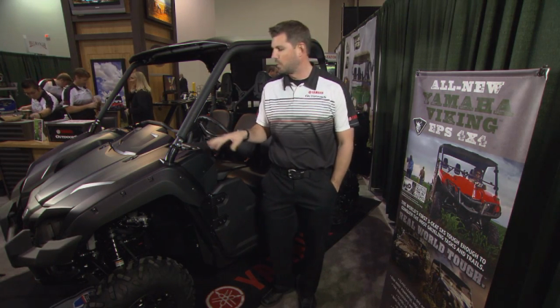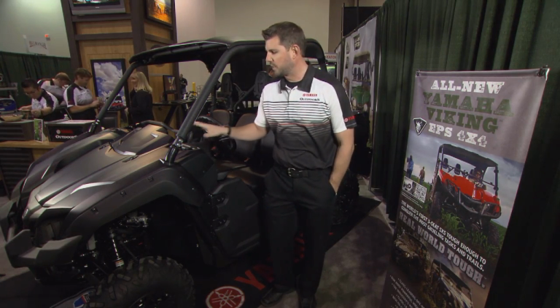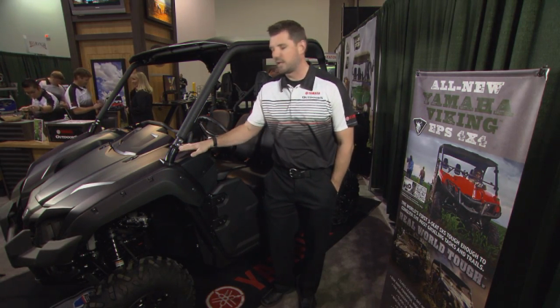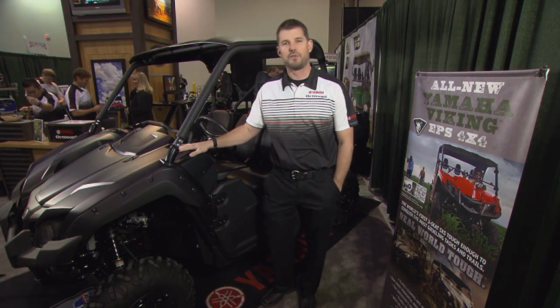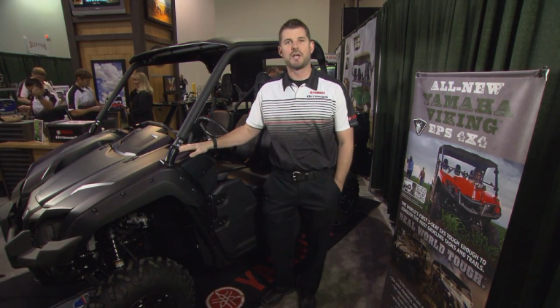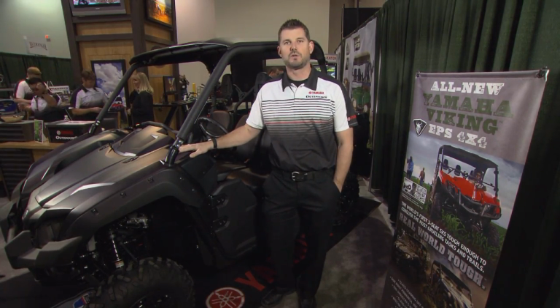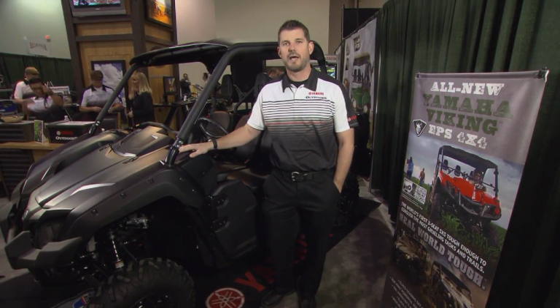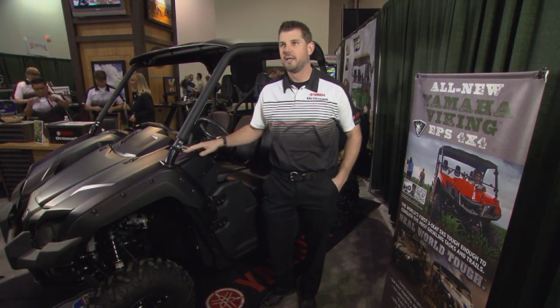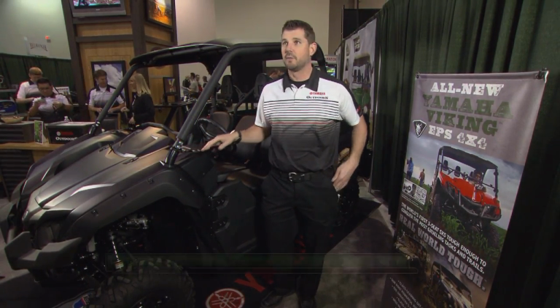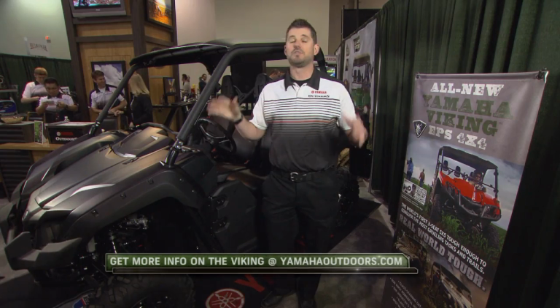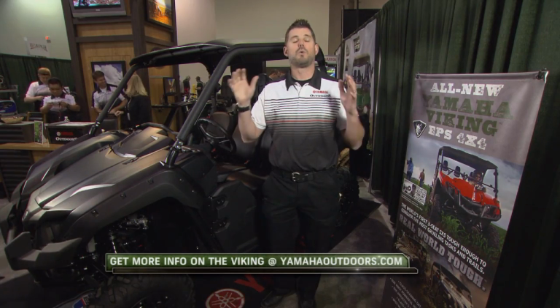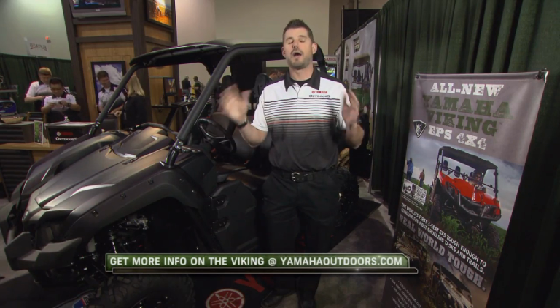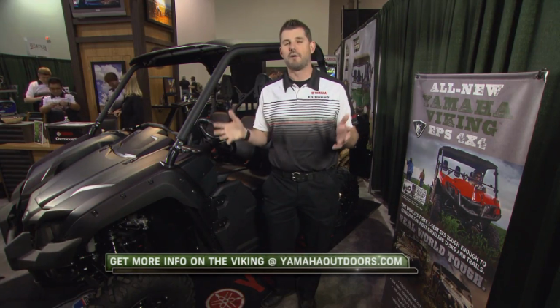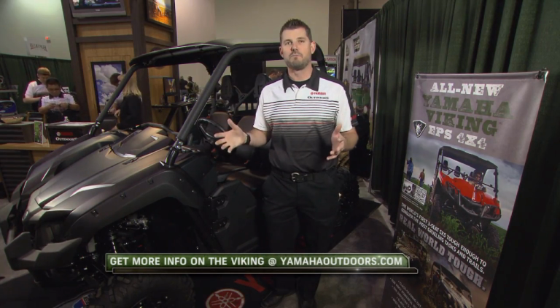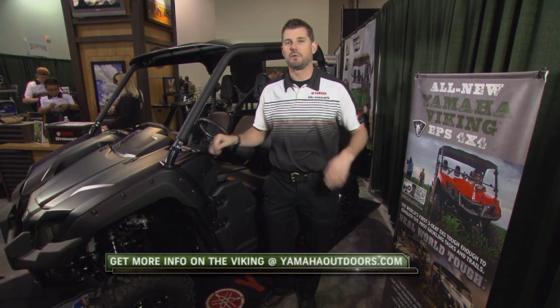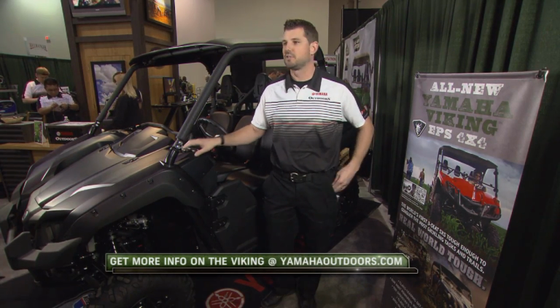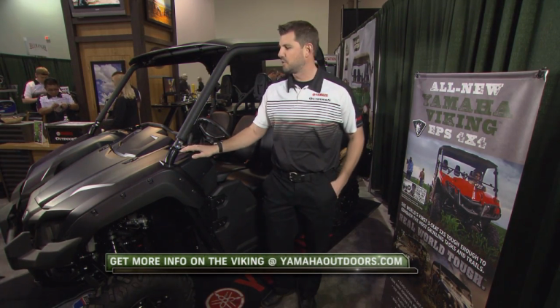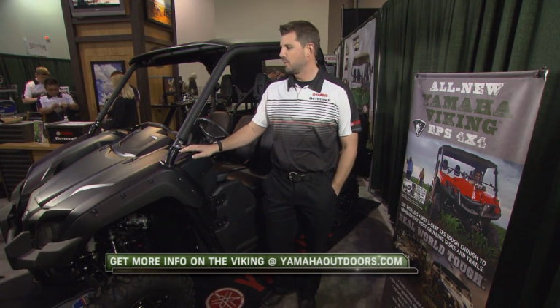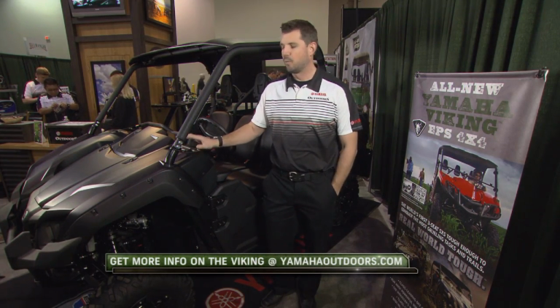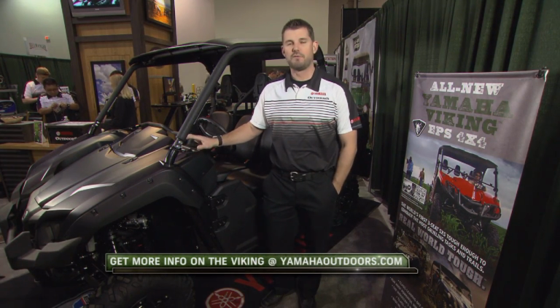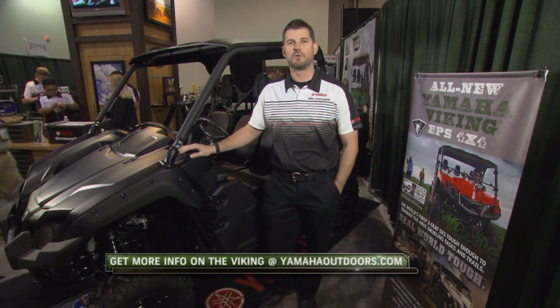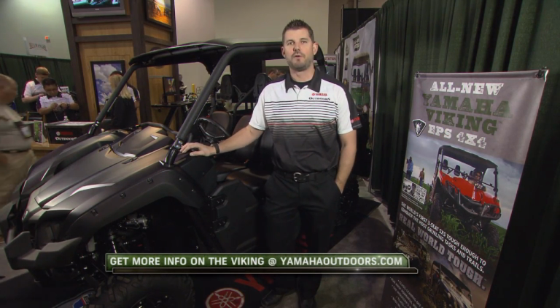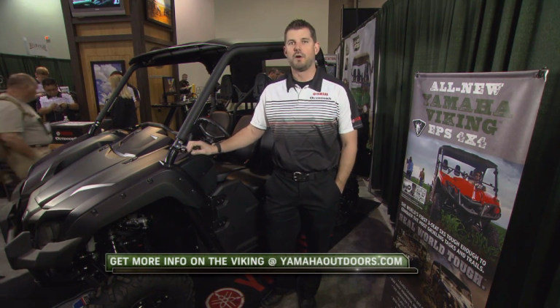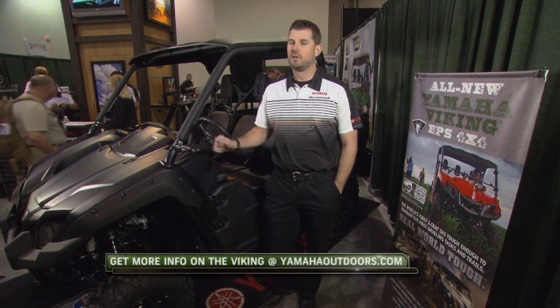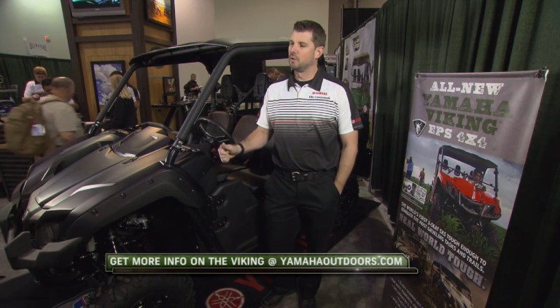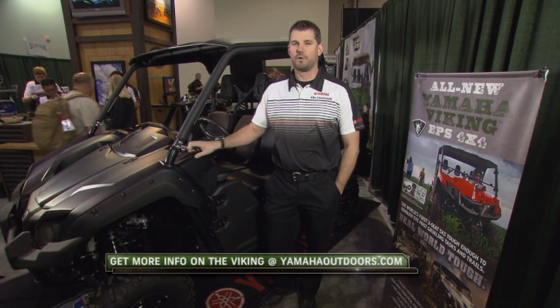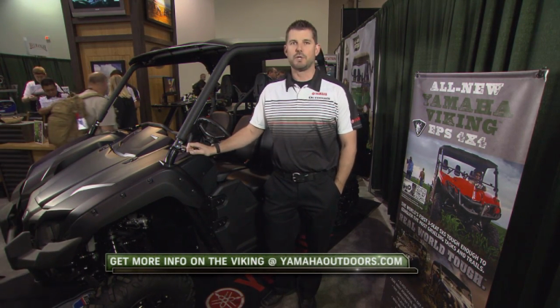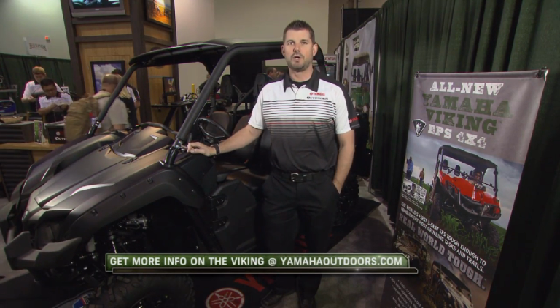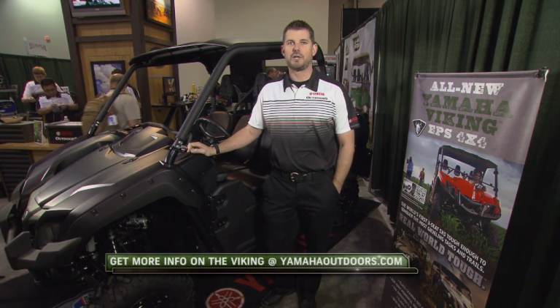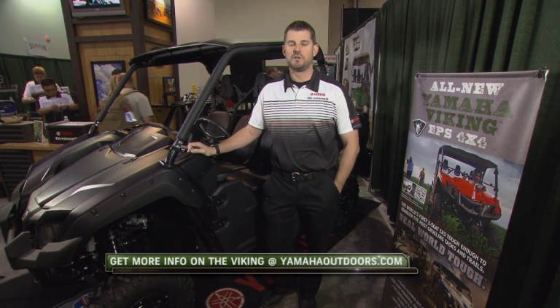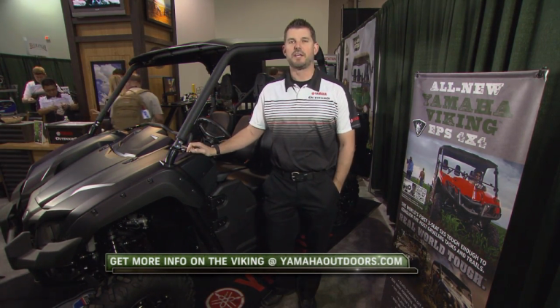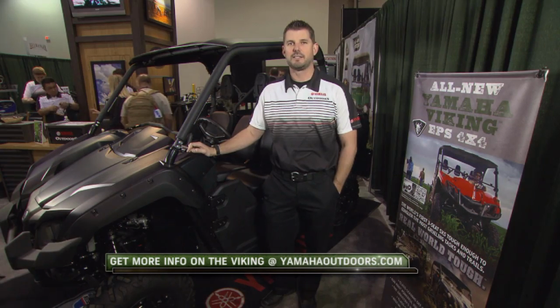We're really excited about the new tactical black — it appeals to a wide variety of people here at SHOT Show. Rave reviews so far, and we're looking forward to a good show and continued Viking success.